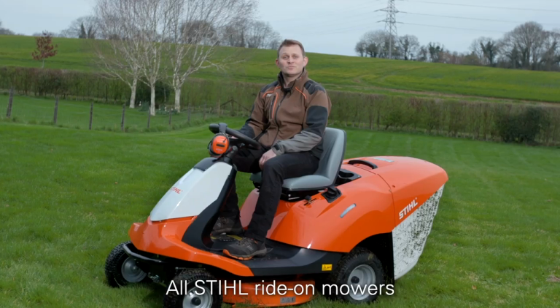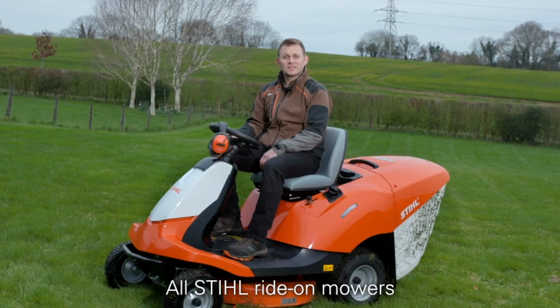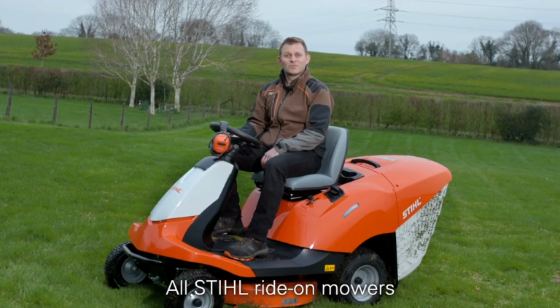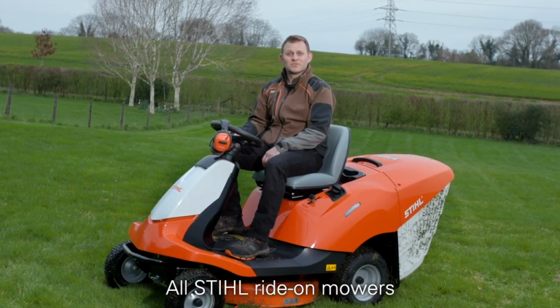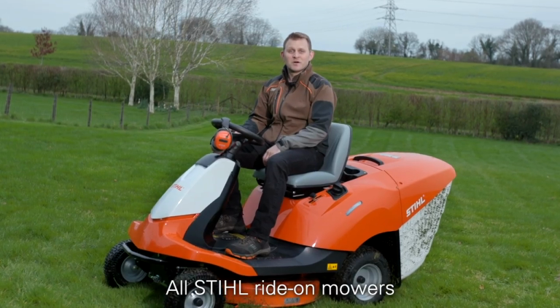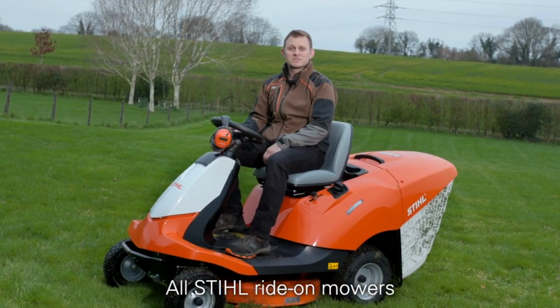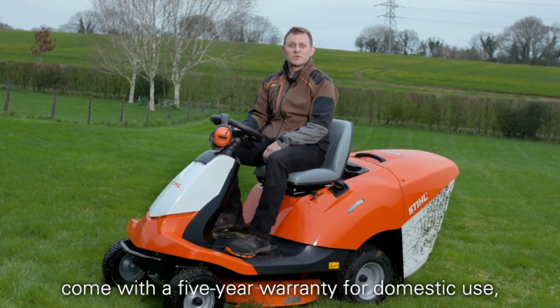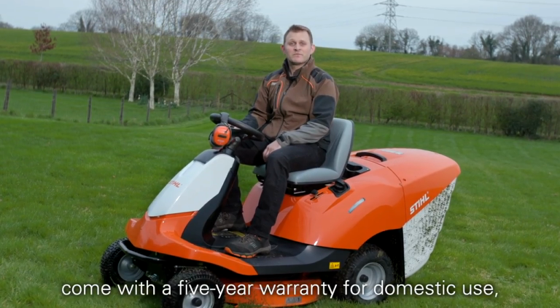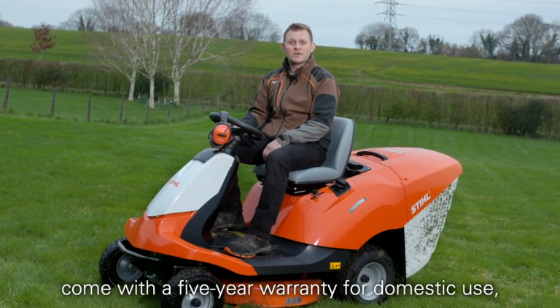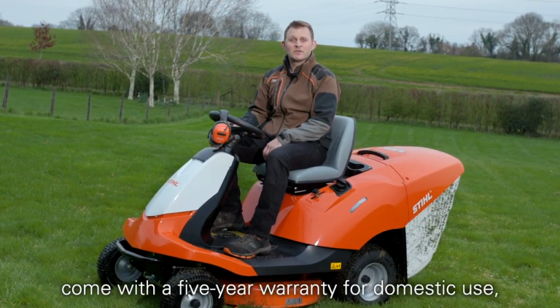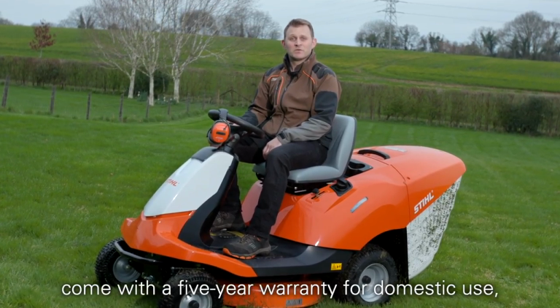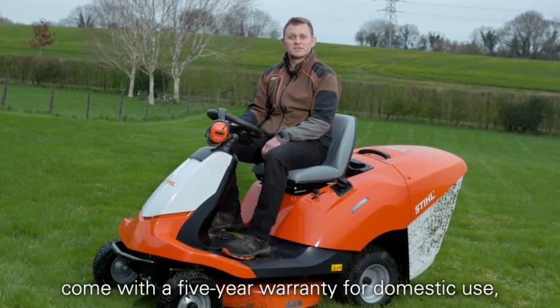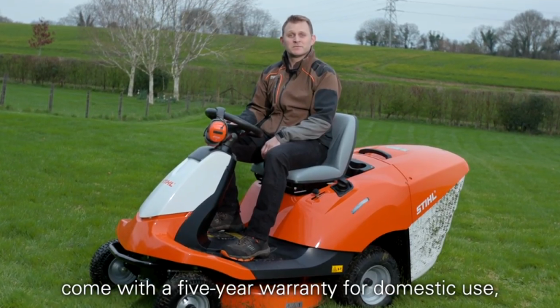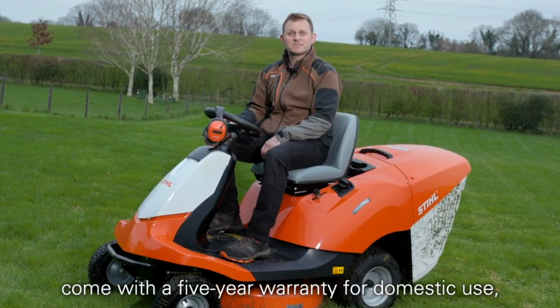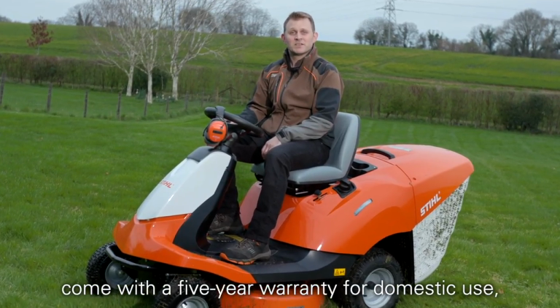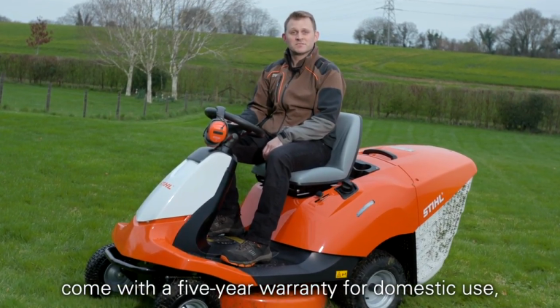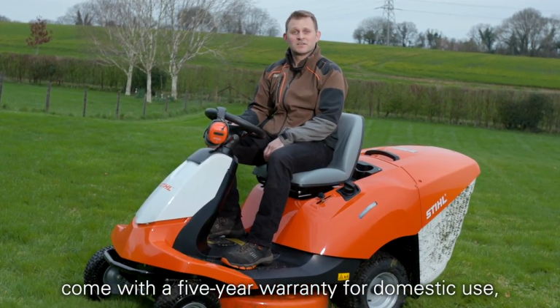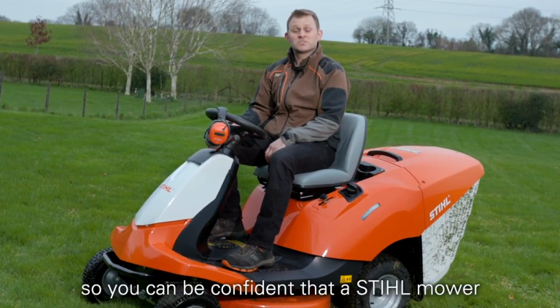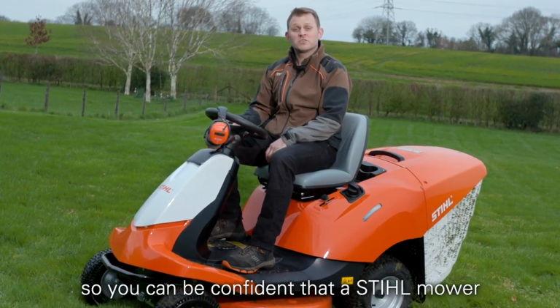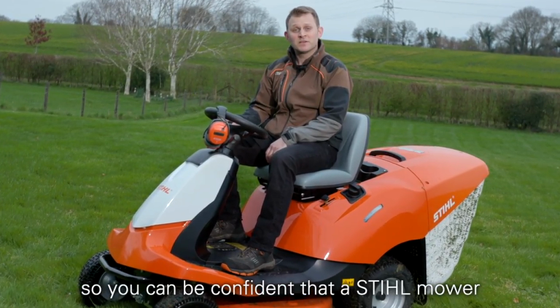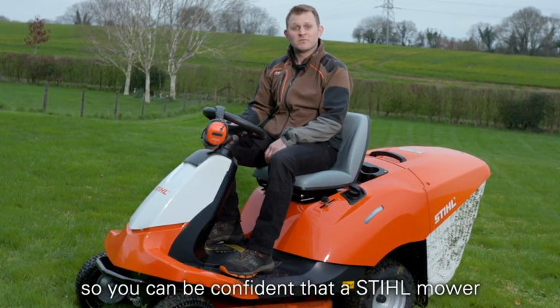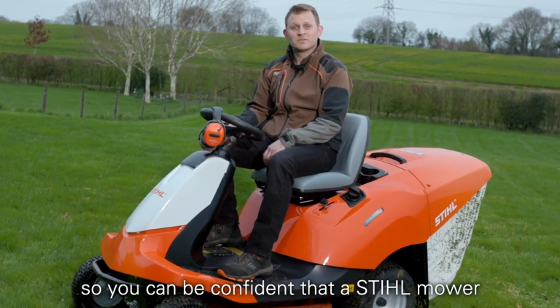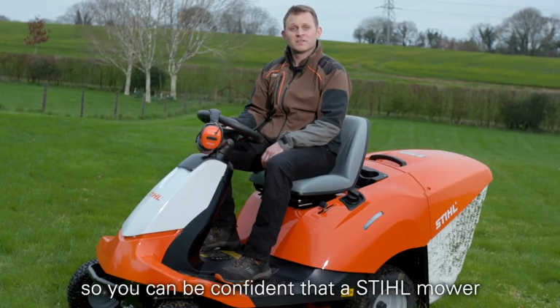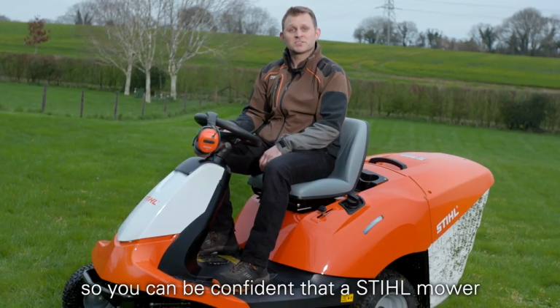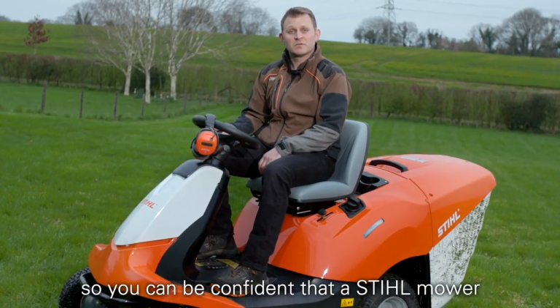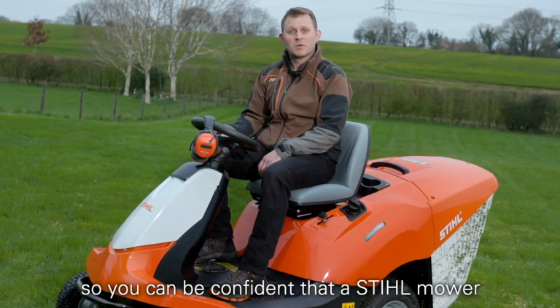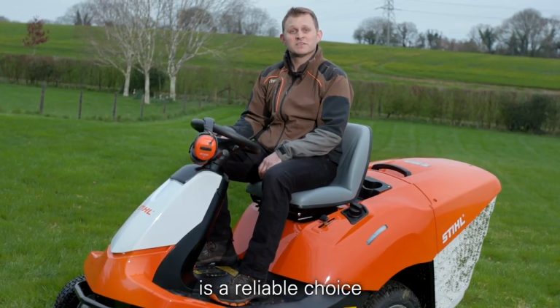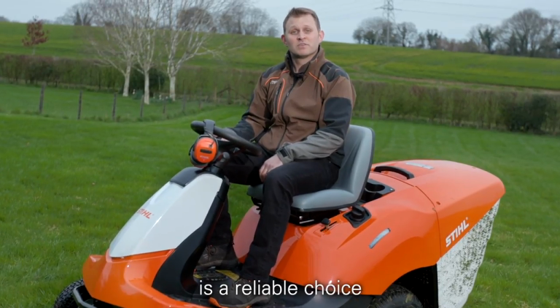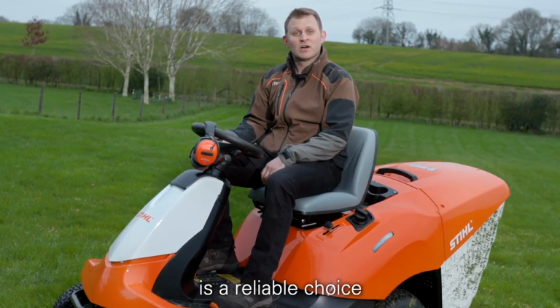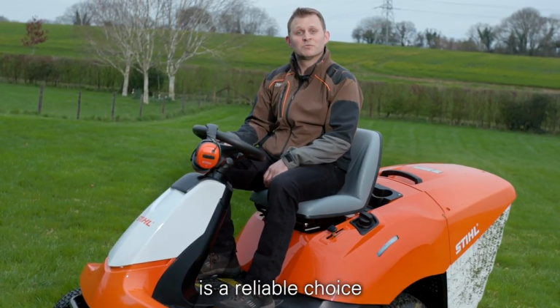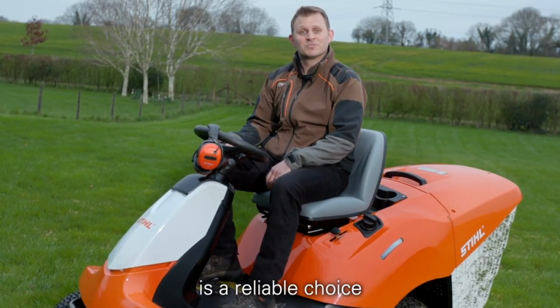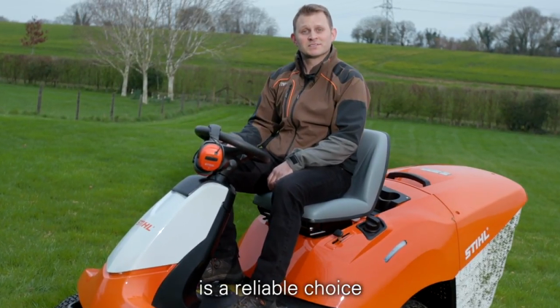All Stihl ride-on mowers come with a 5-year warranty for domestic use, so you can be confident that a Stihl mower is a reliable choice.